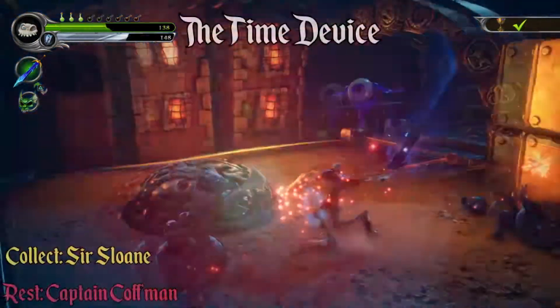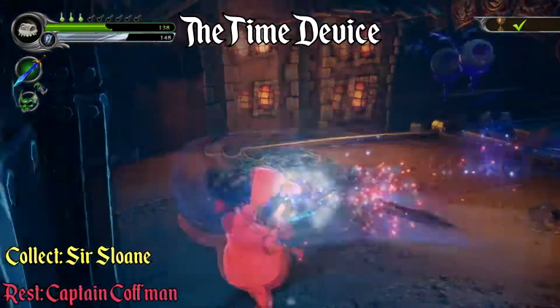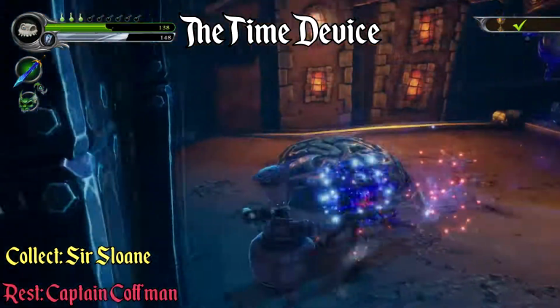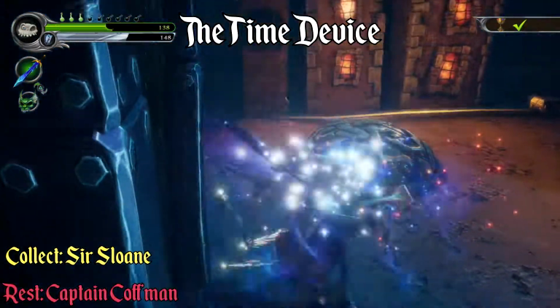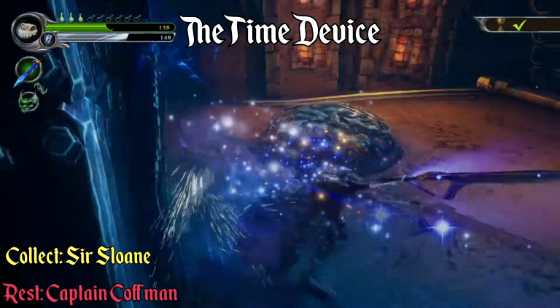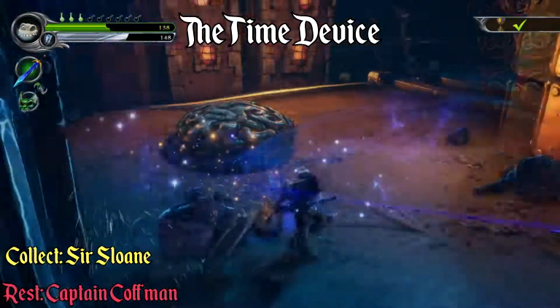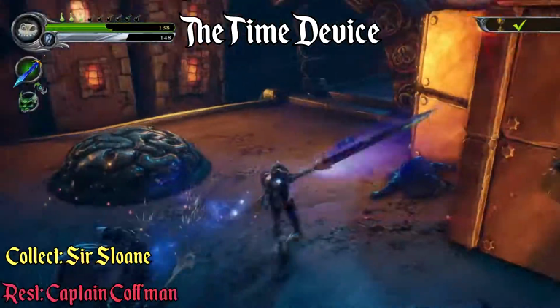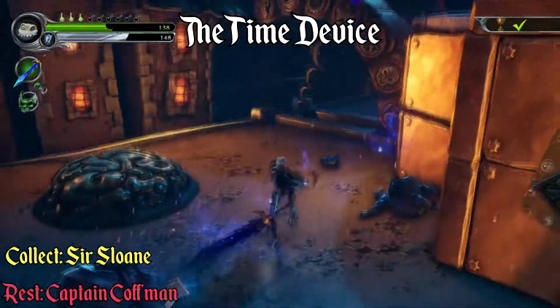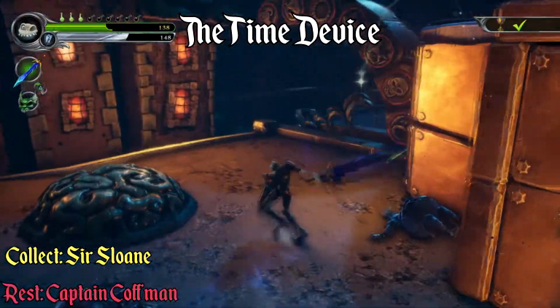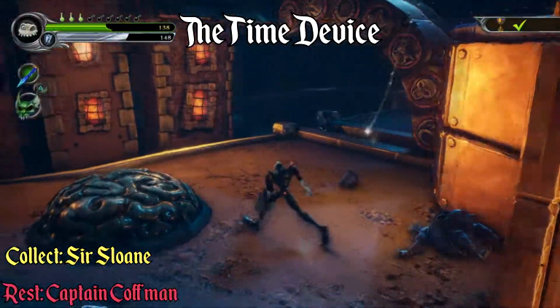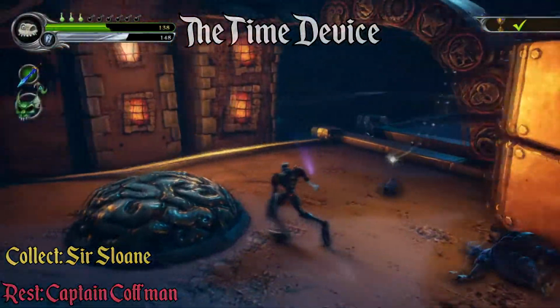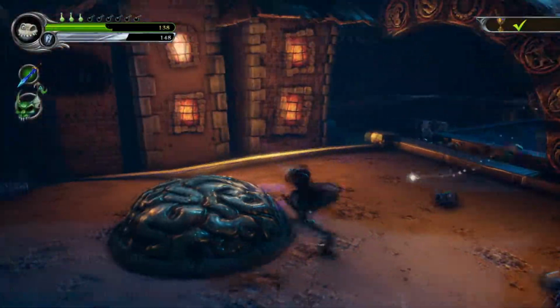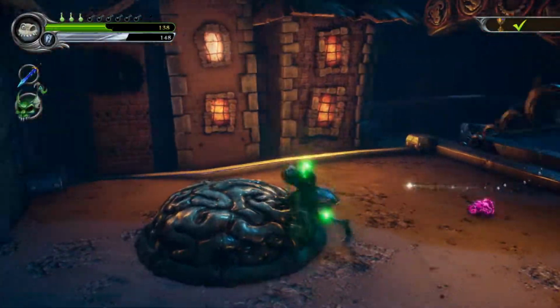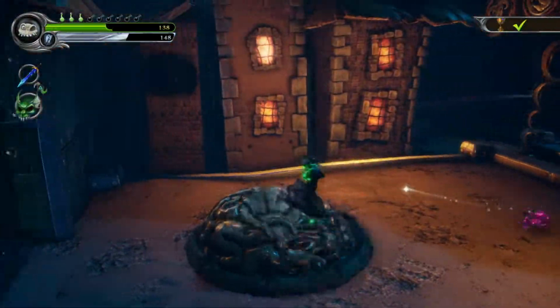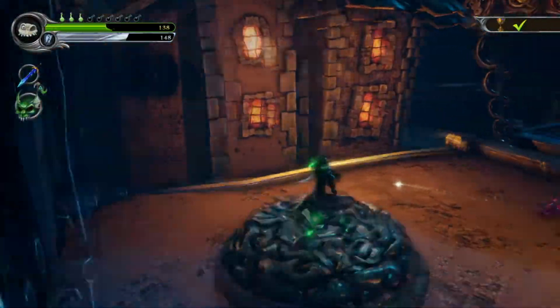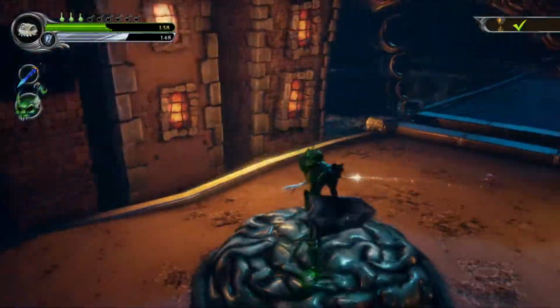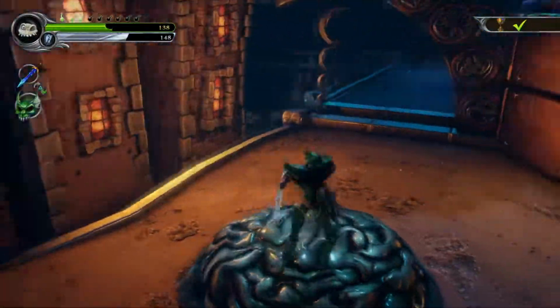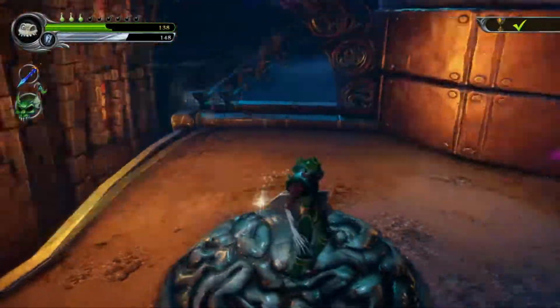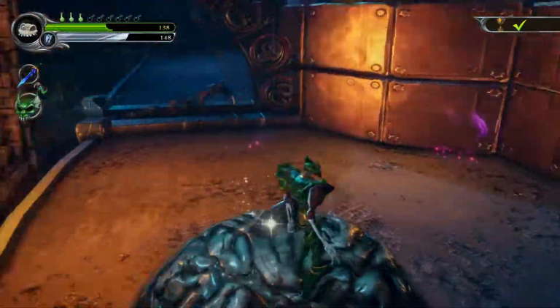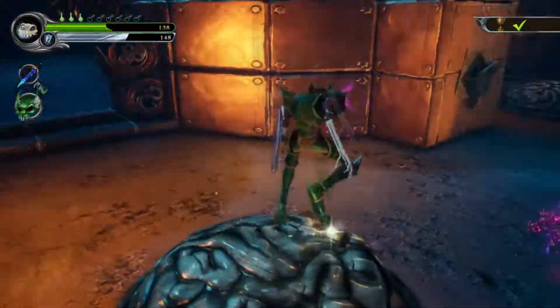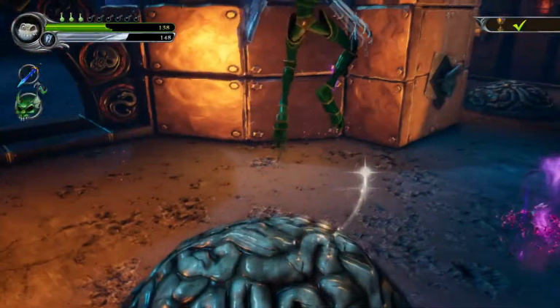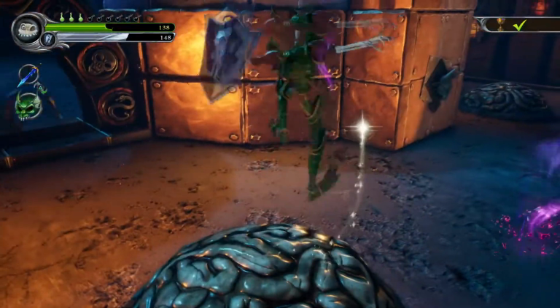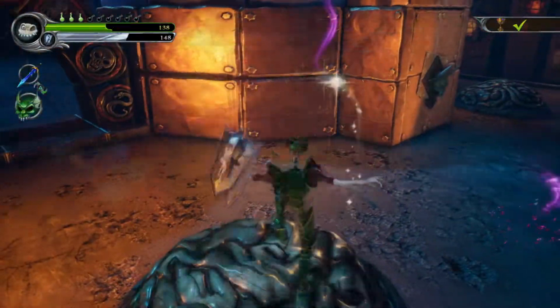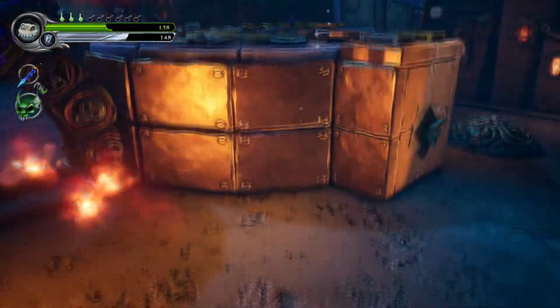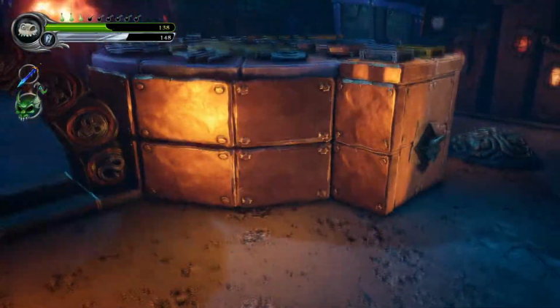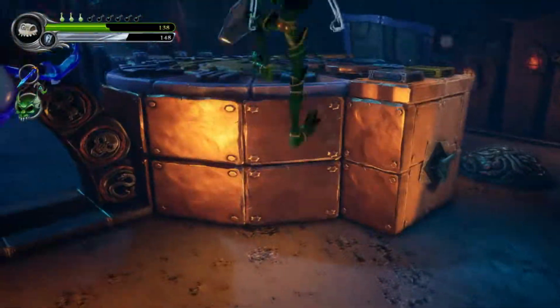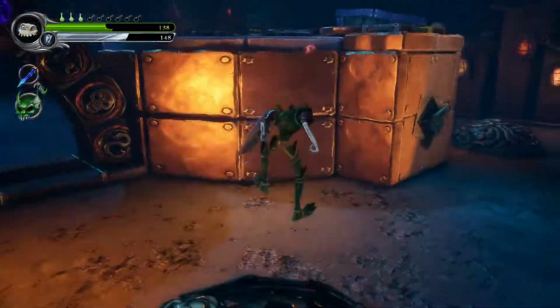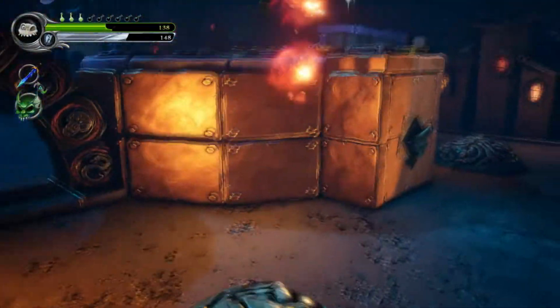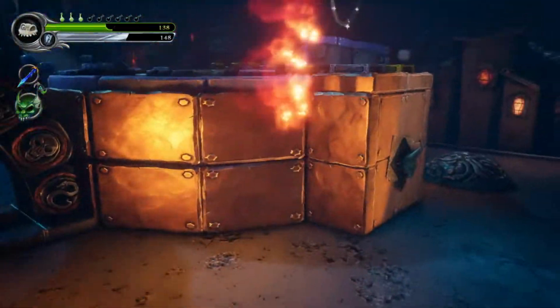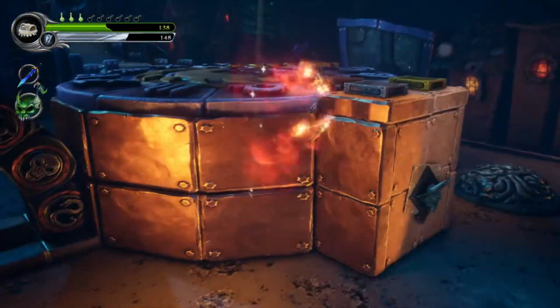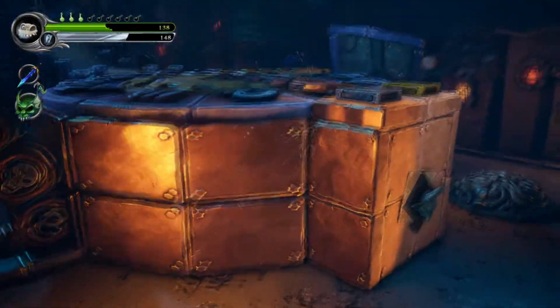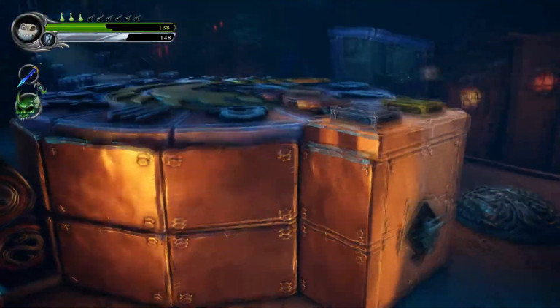At the very start of the time device, if you jump onto the clock in the middle of the area, you're wanting to use the soul in the middle of the clock face.